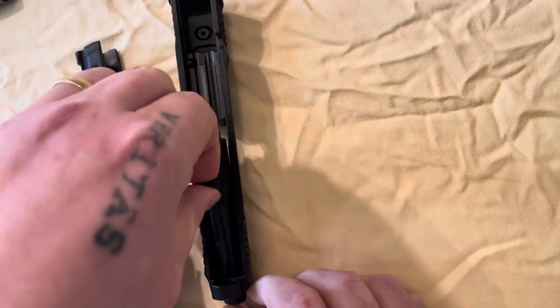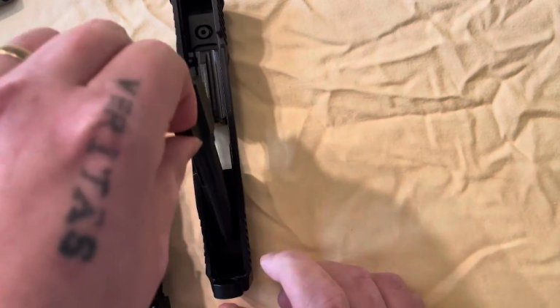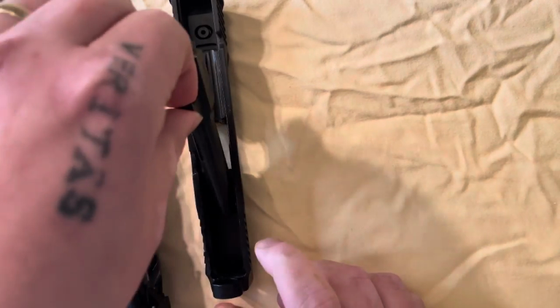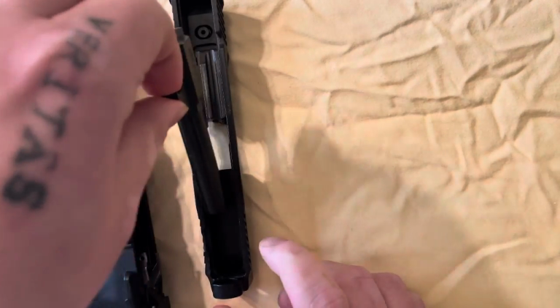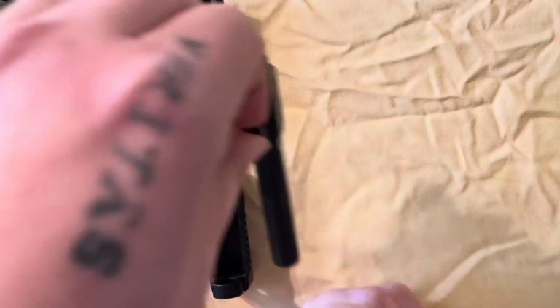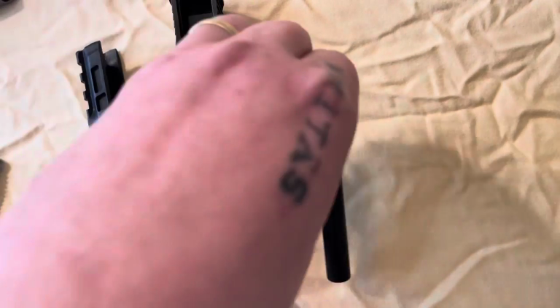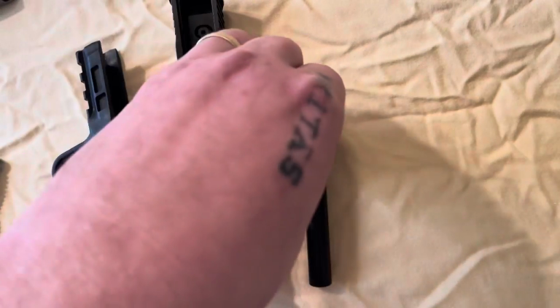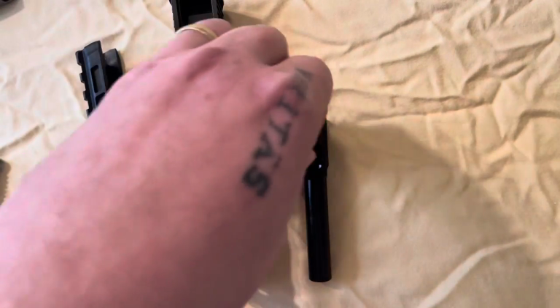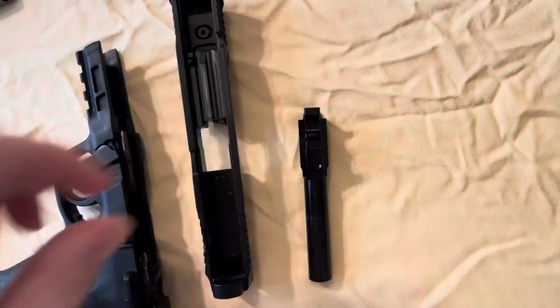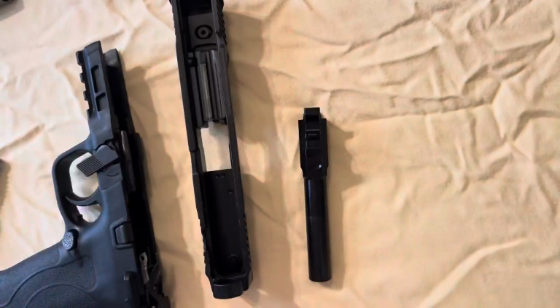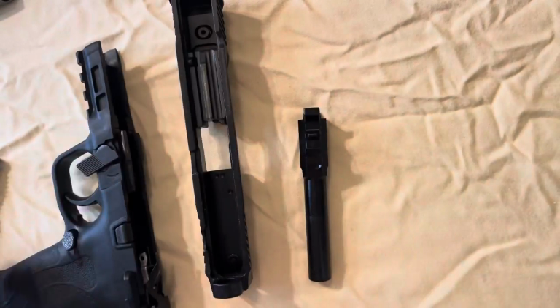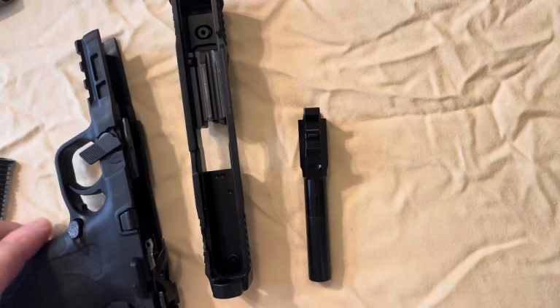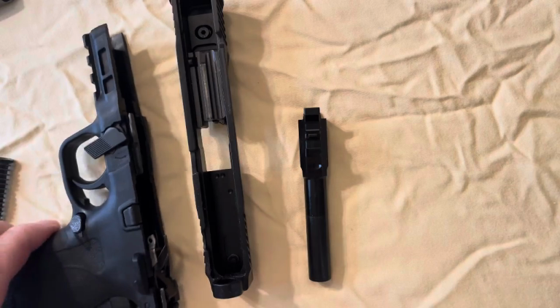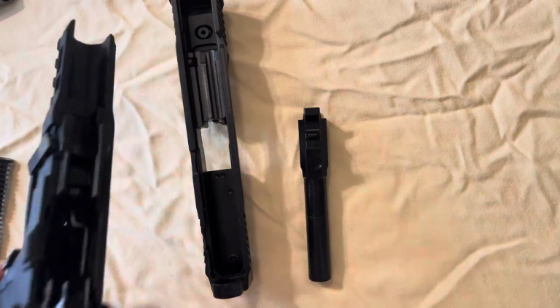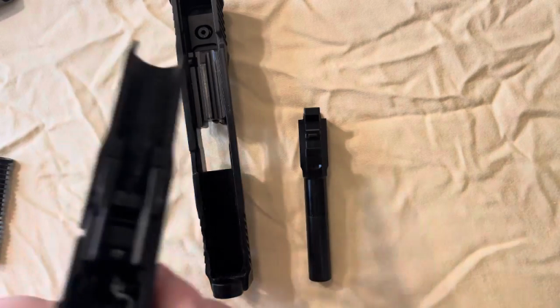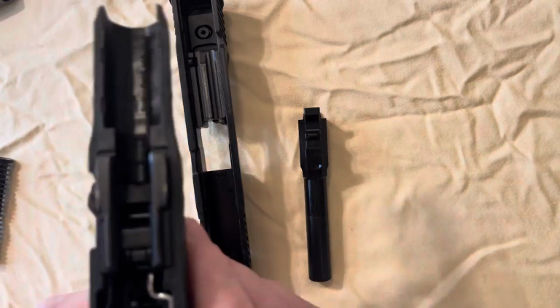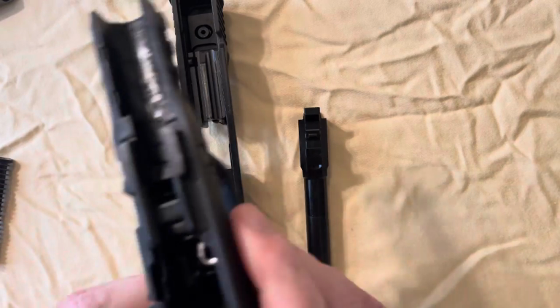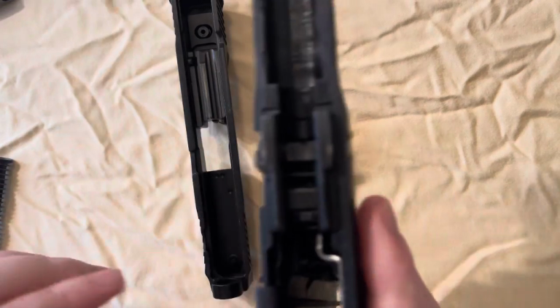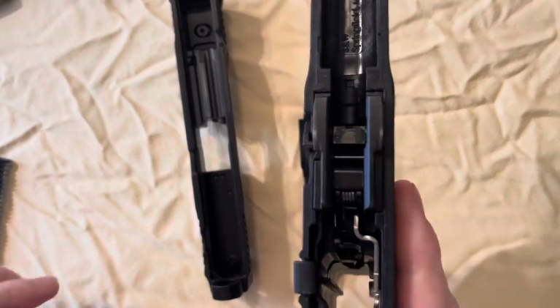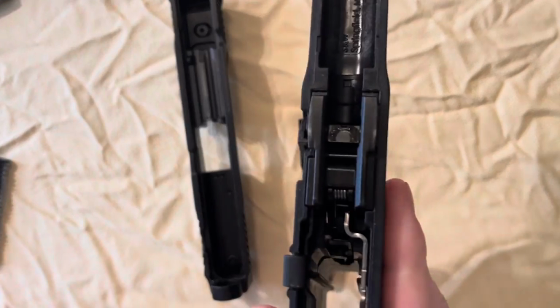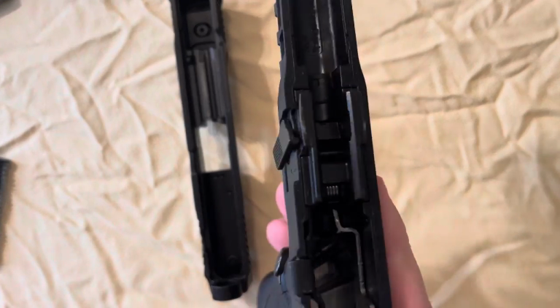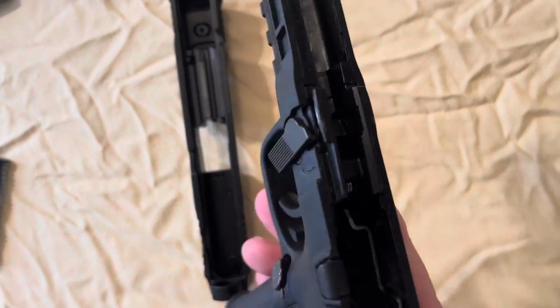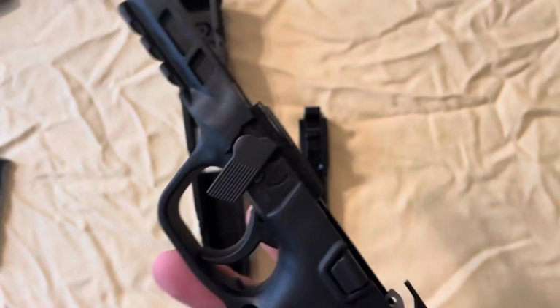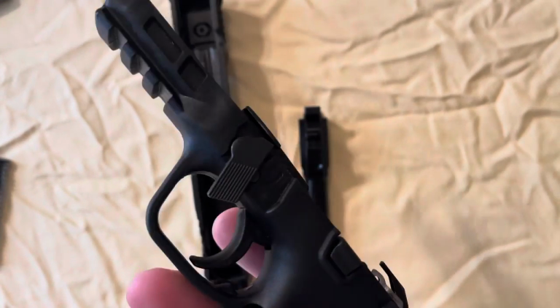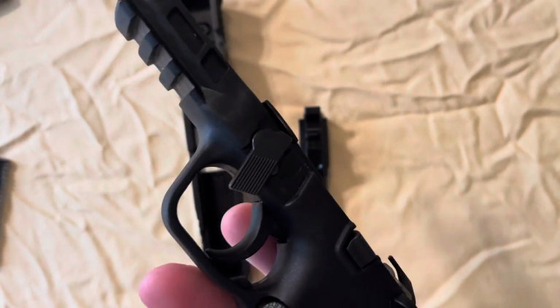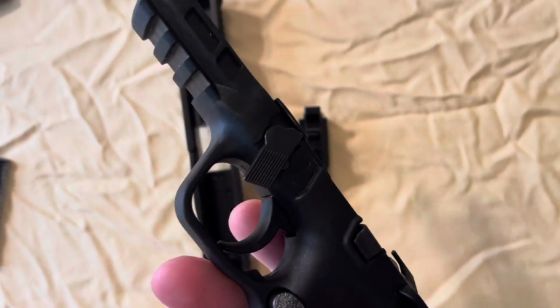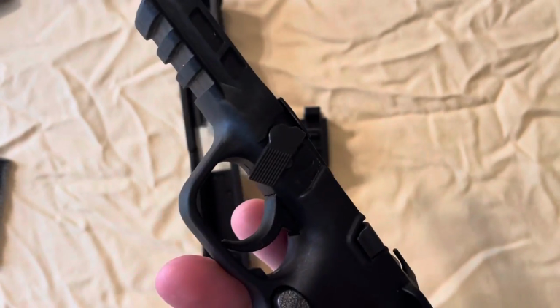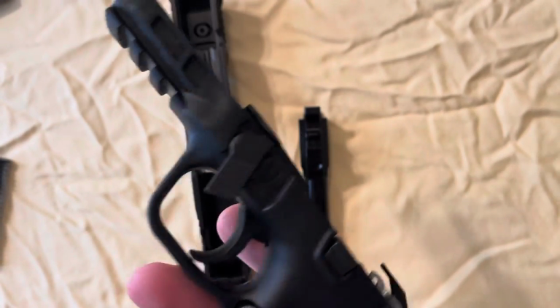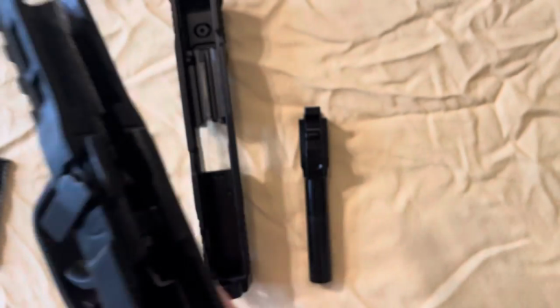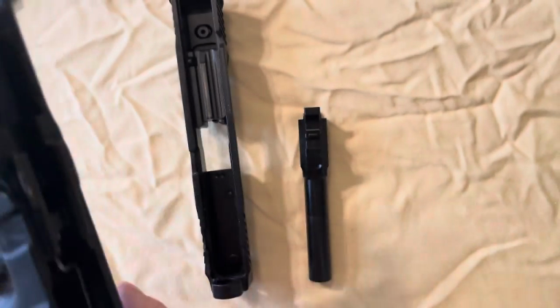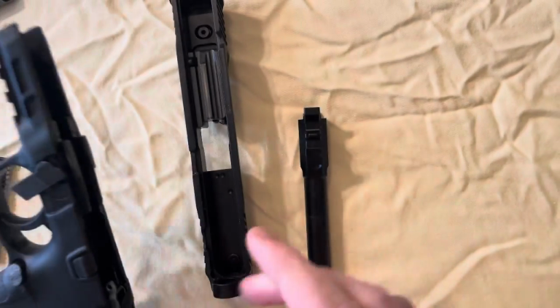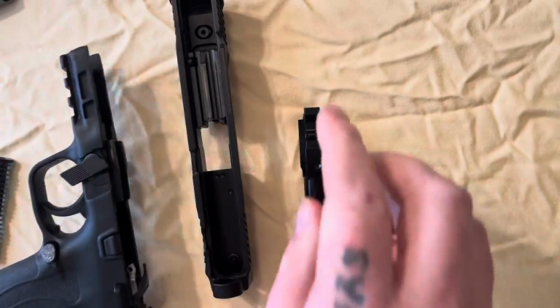Then you'll have your recoil spring, which you can take out, and you can take your barrel out just like that. And then you have your main frame of the pistol.